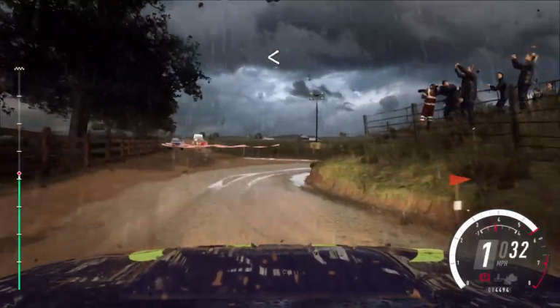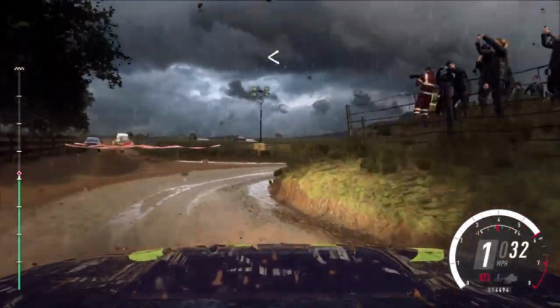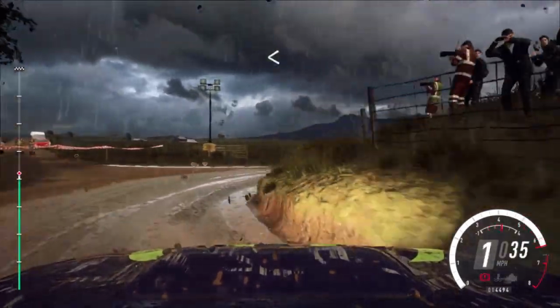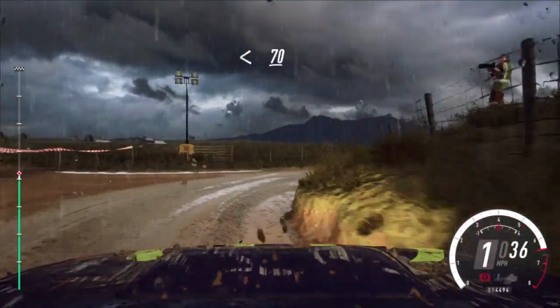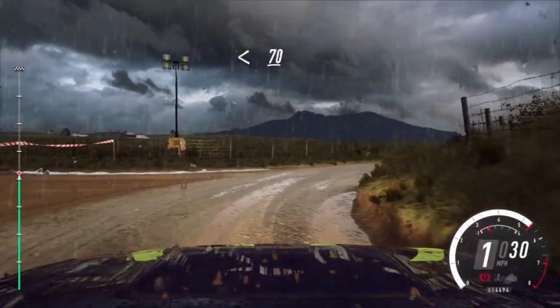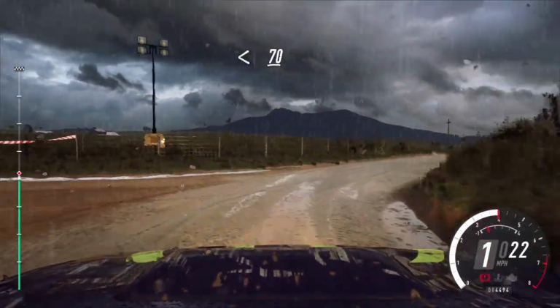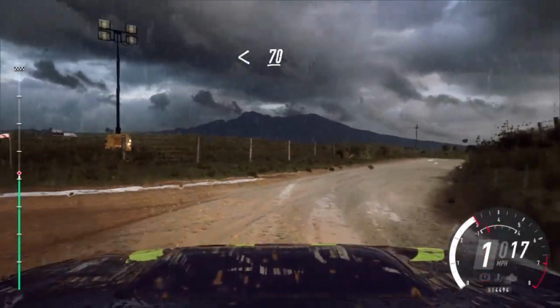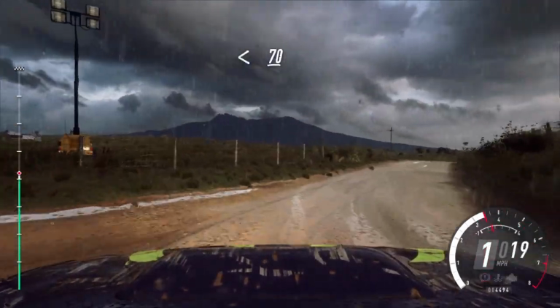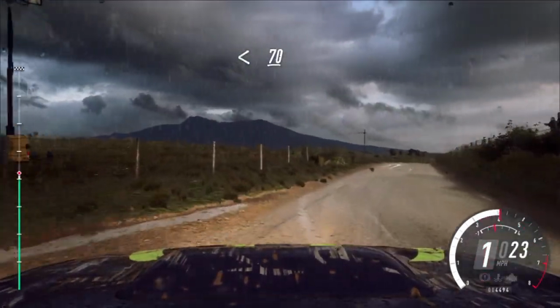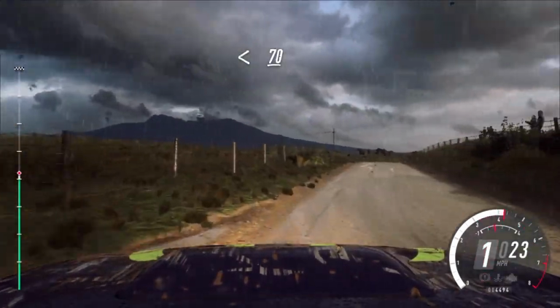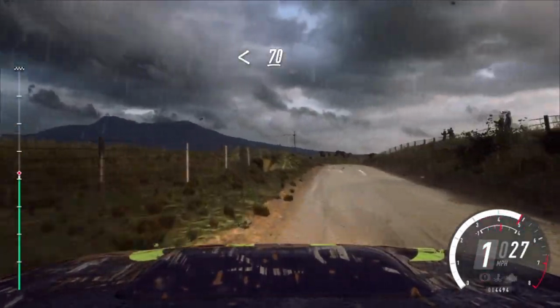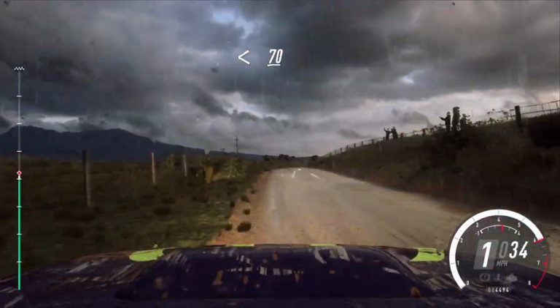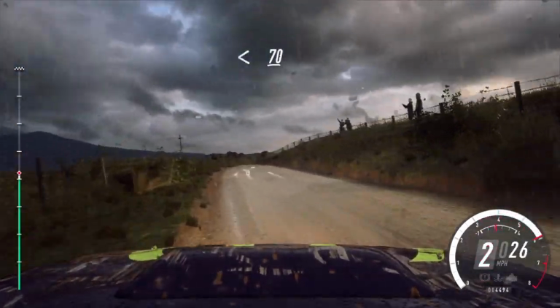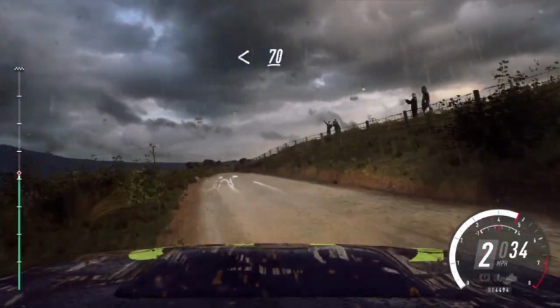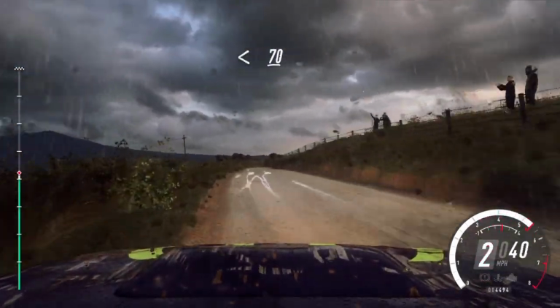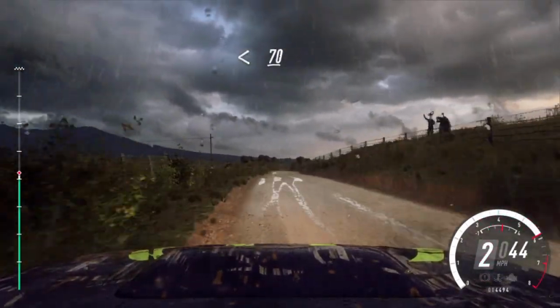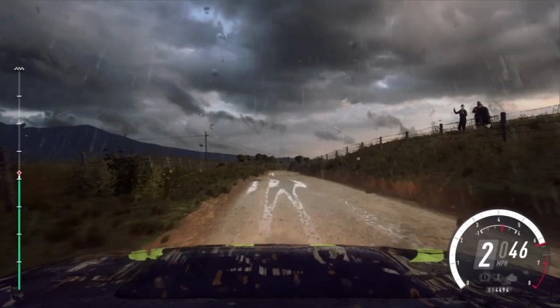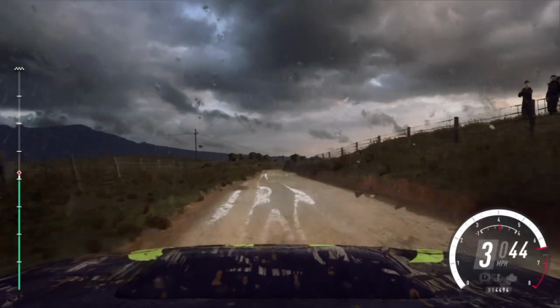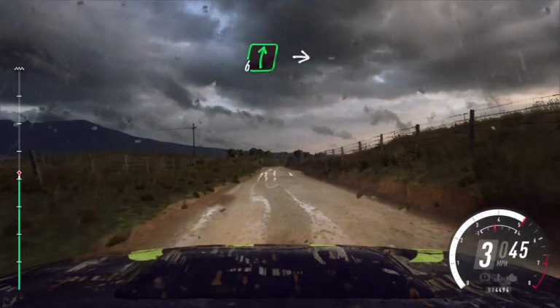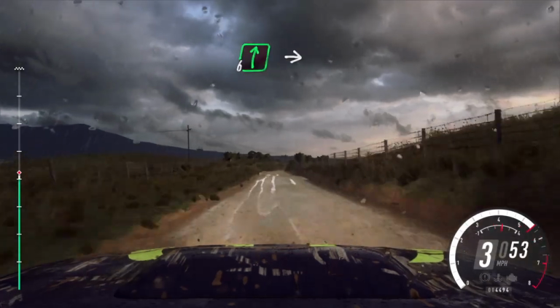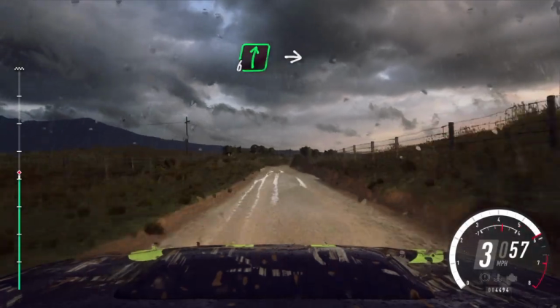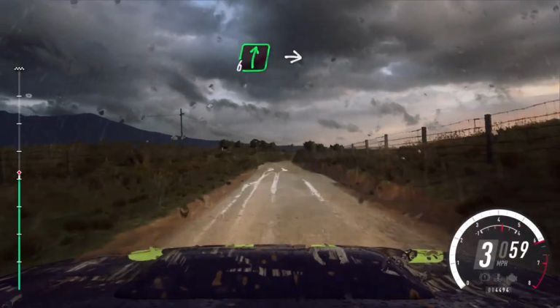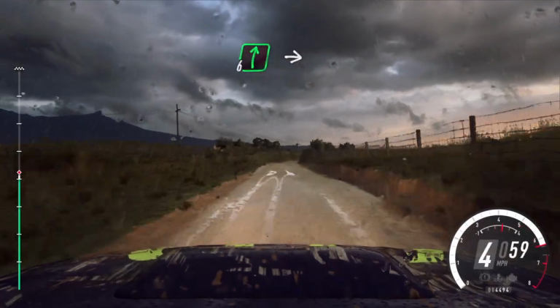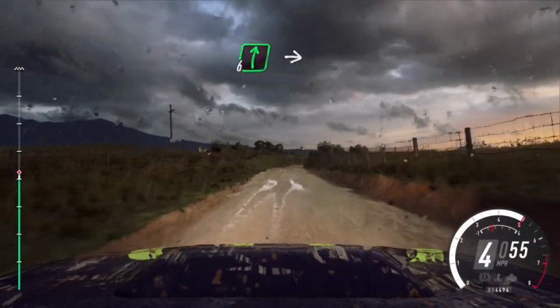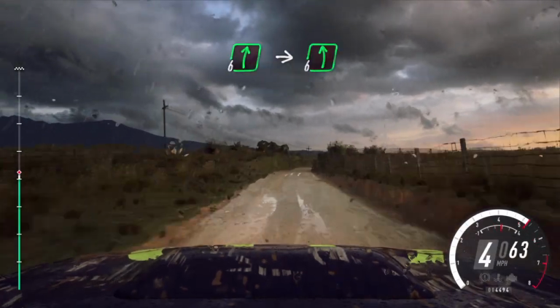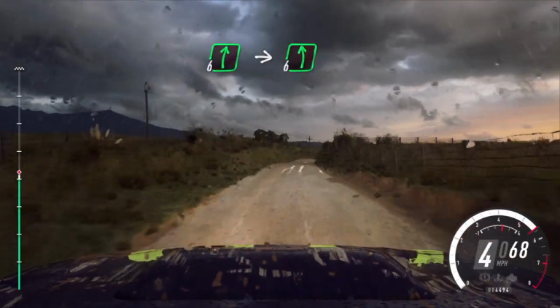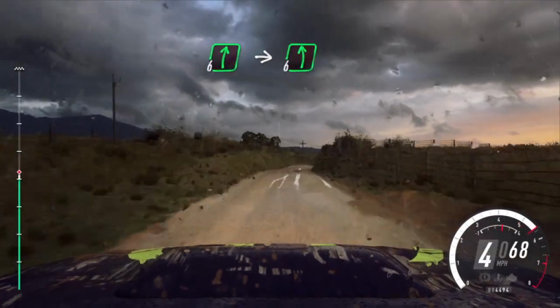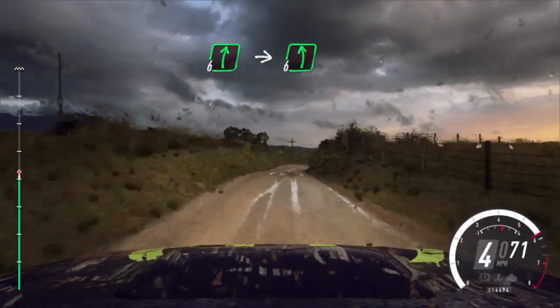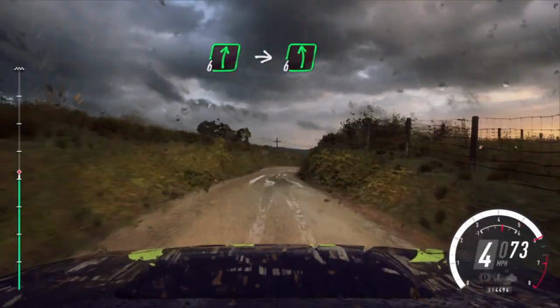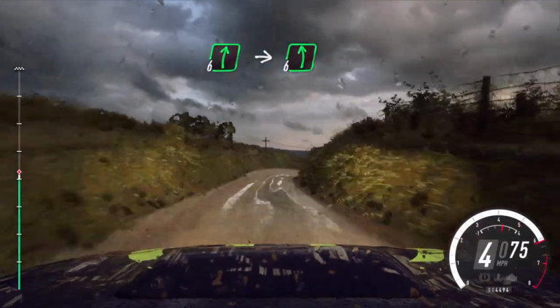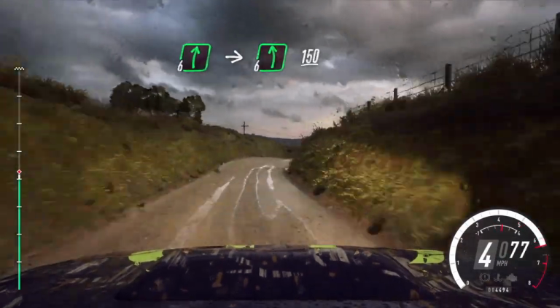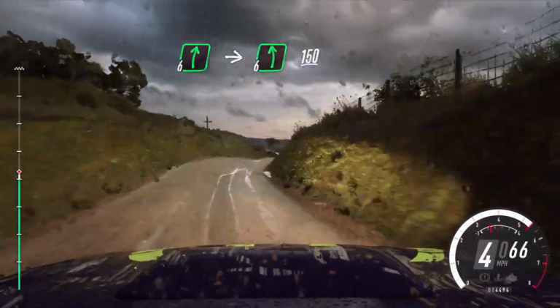Opens. 70. 6 right, into 6 left long. 150.